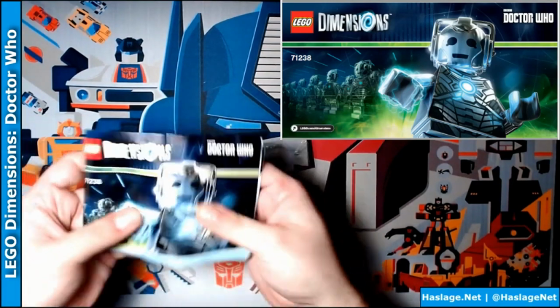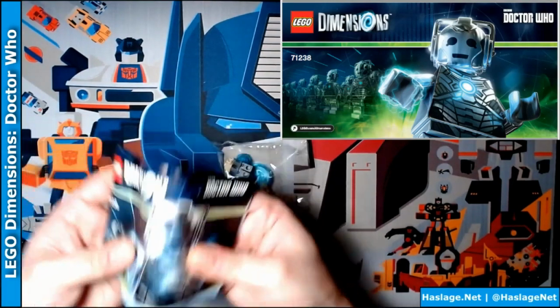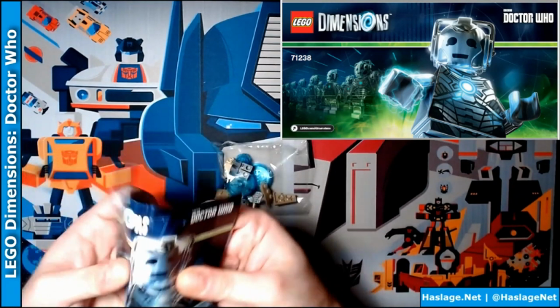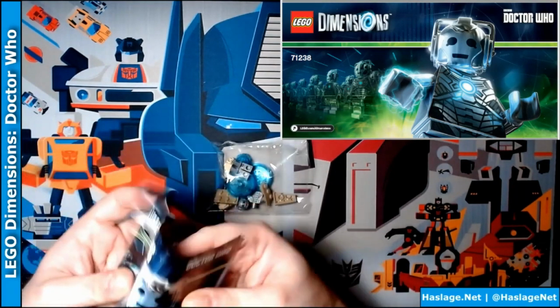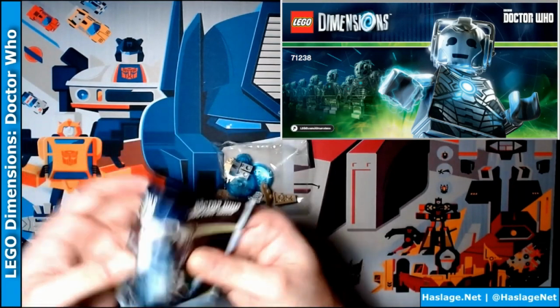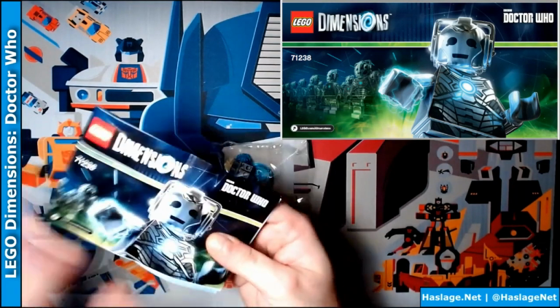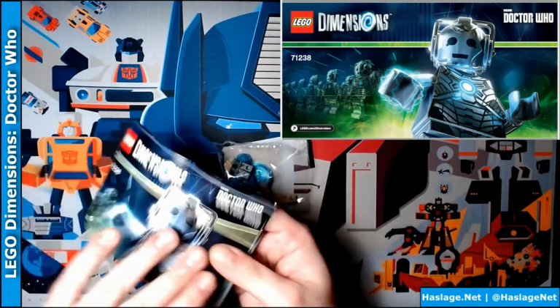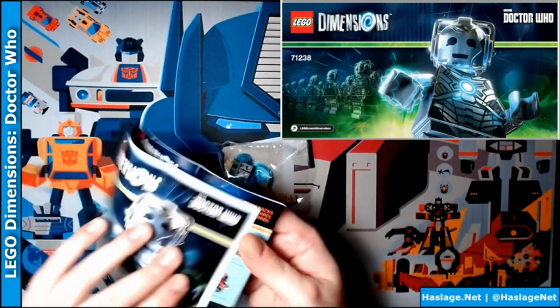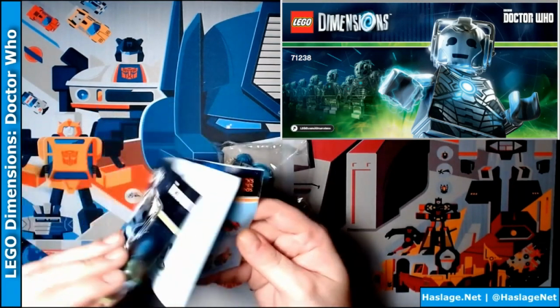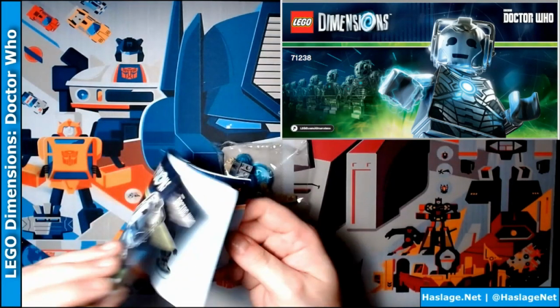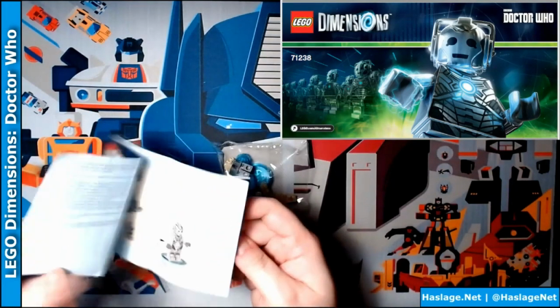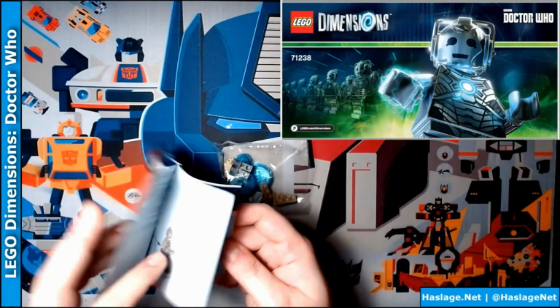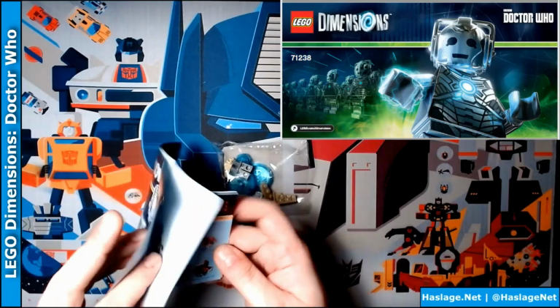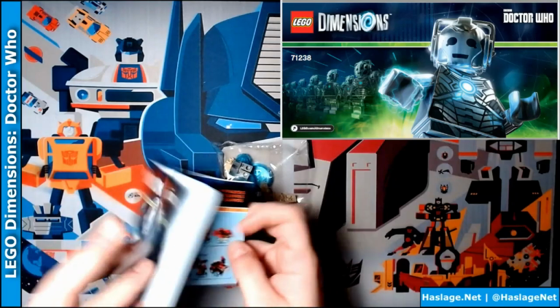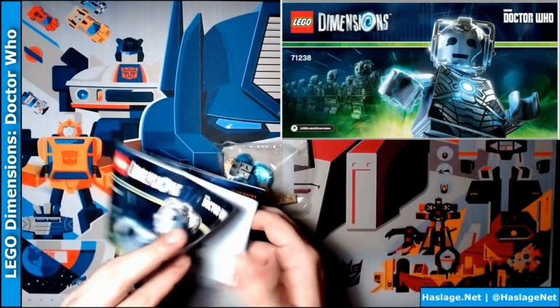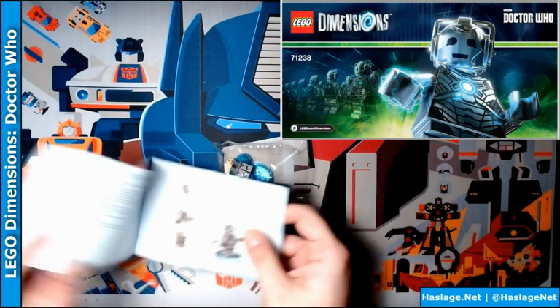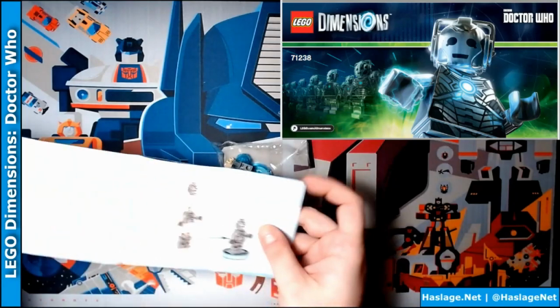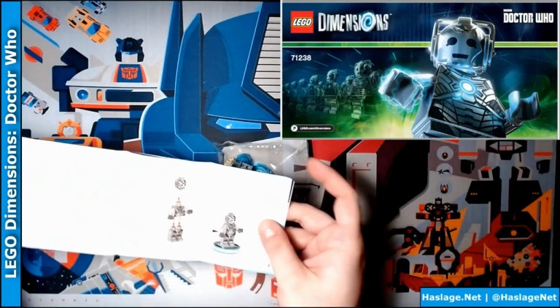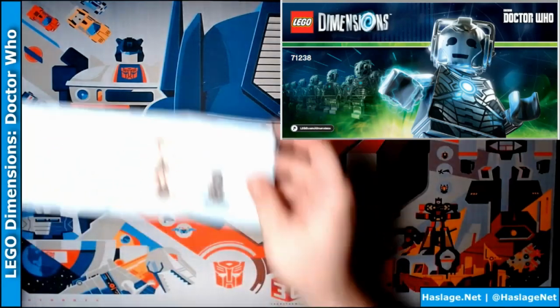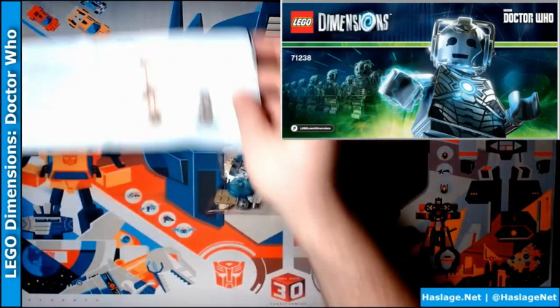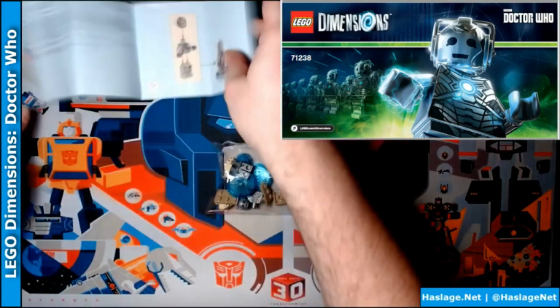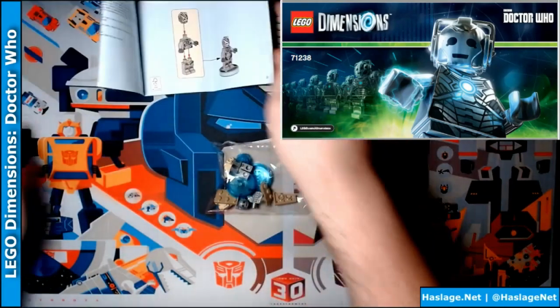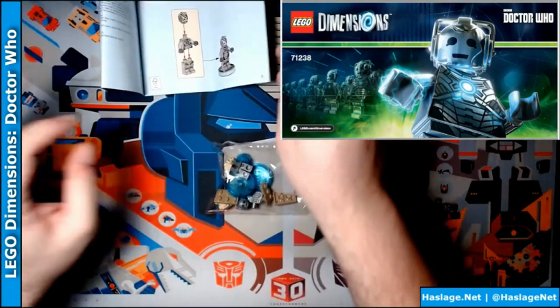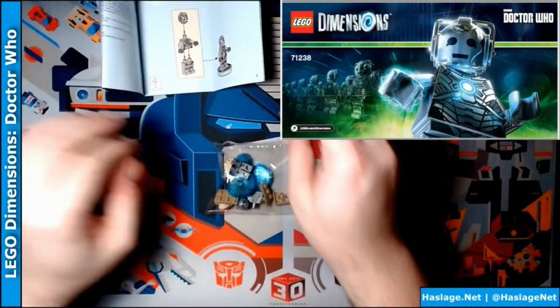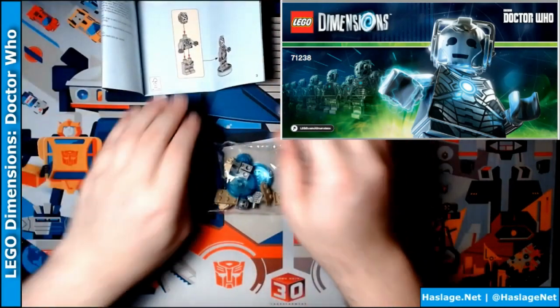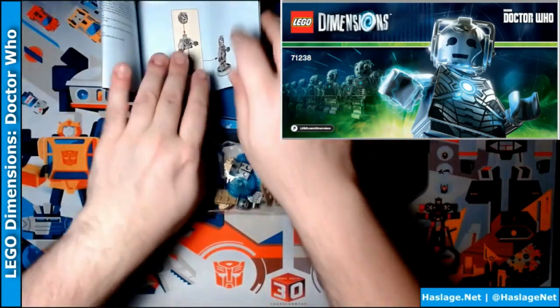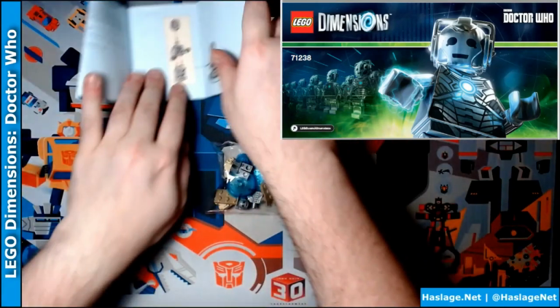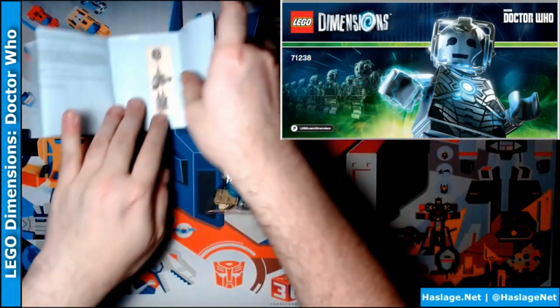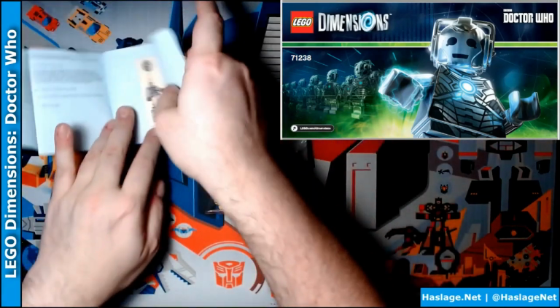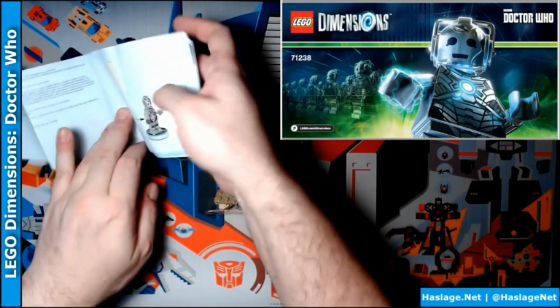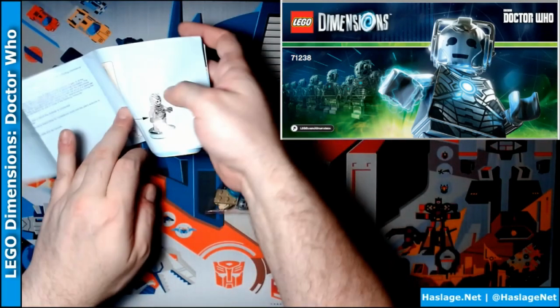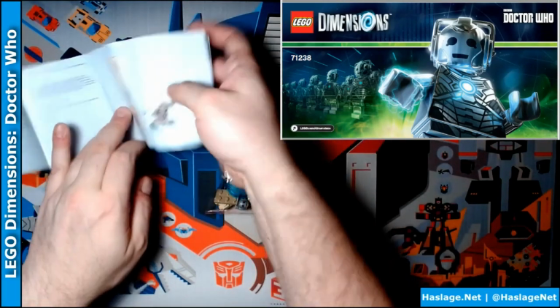Okay, so two packets of pieces, here's some instructions. We'll put this aside and see what's going on in here — it just tells me how to build a Dalek, or sorry, Cyberman.